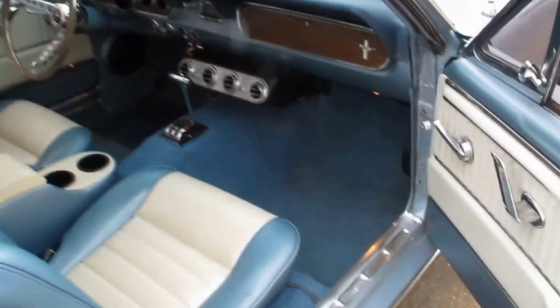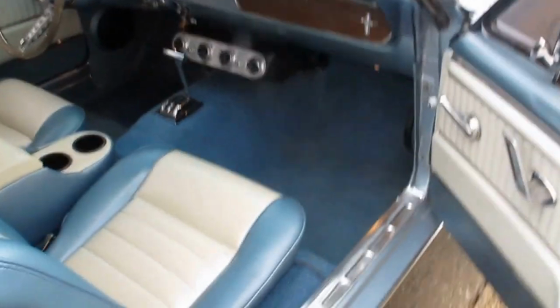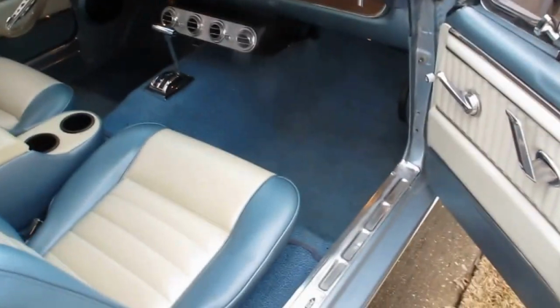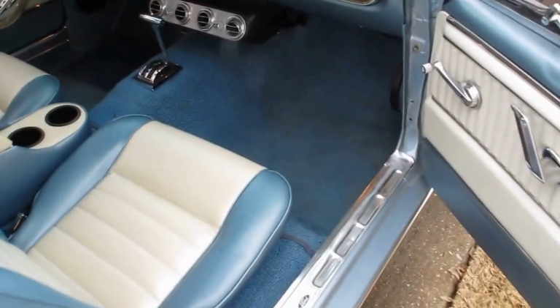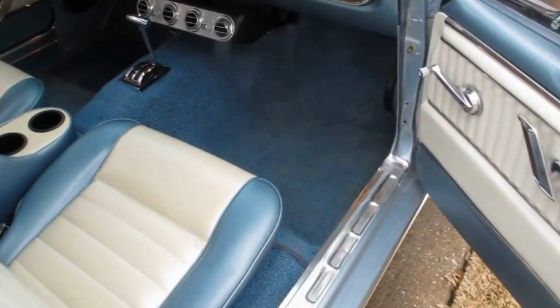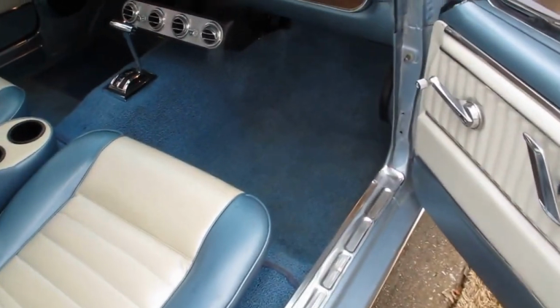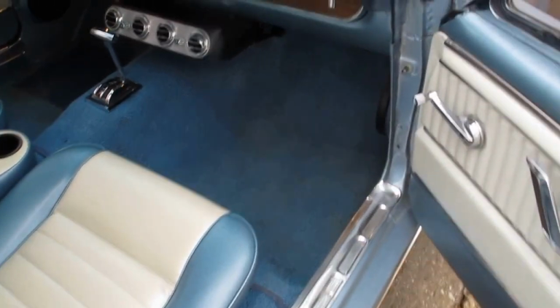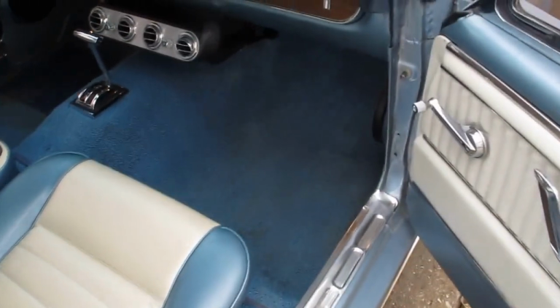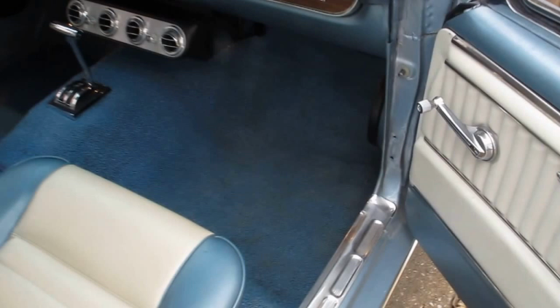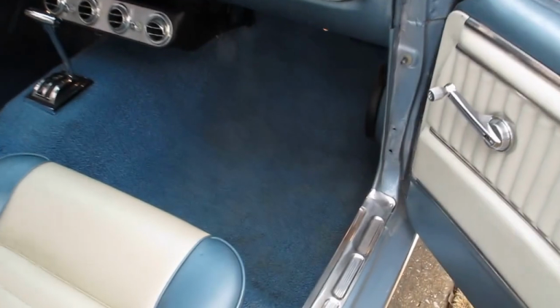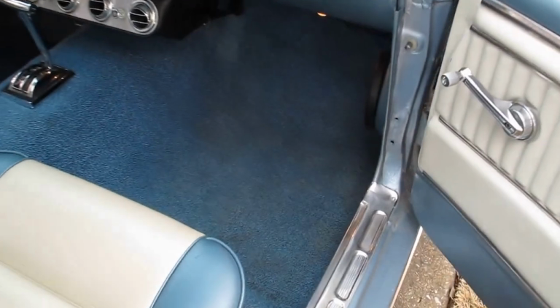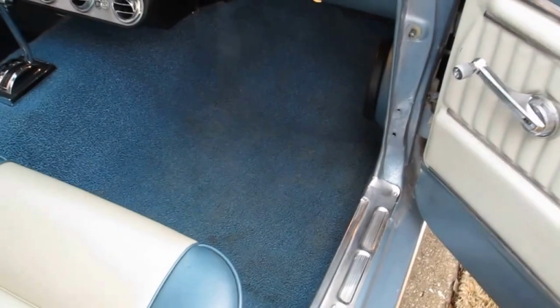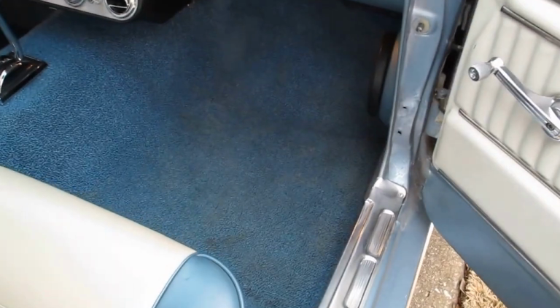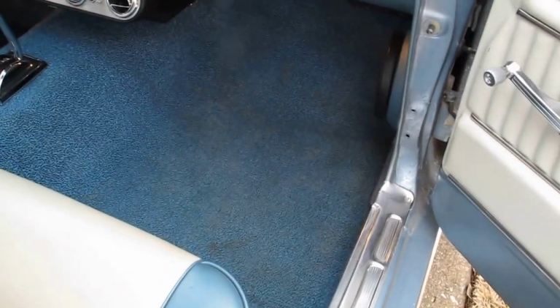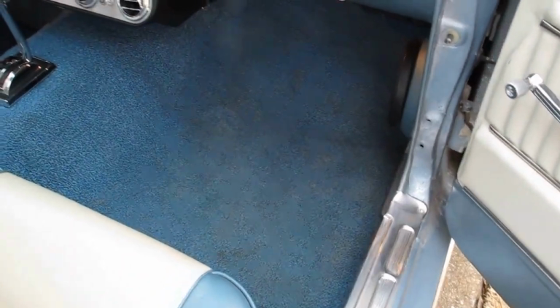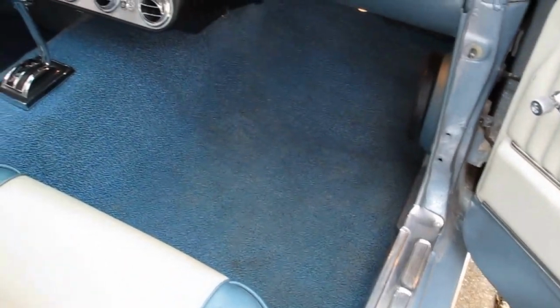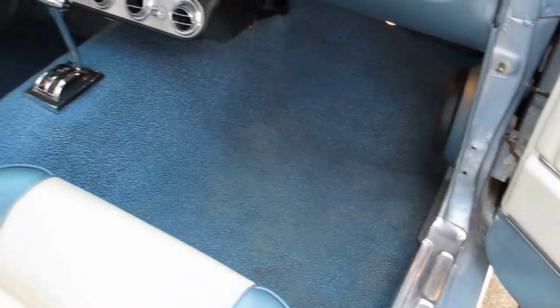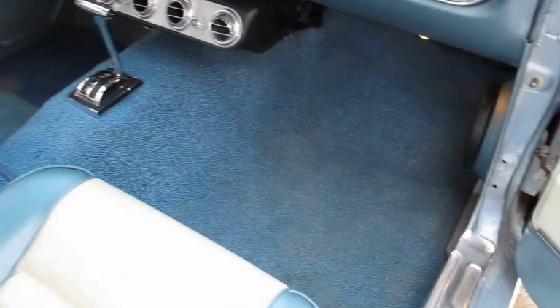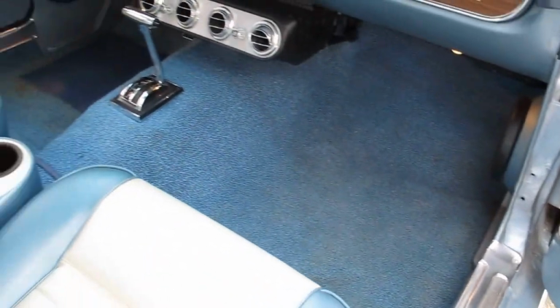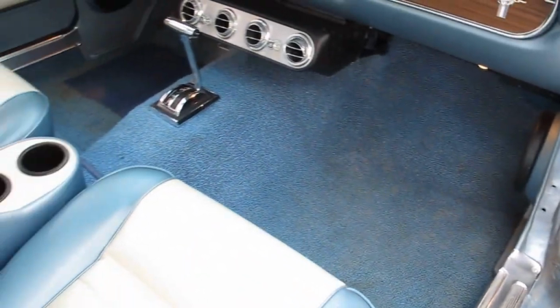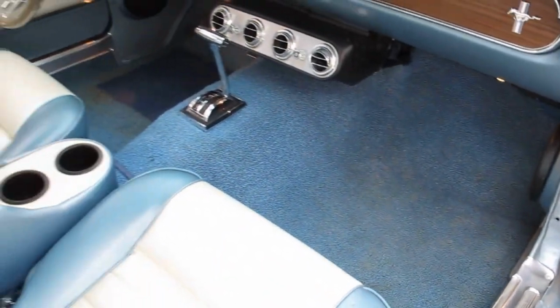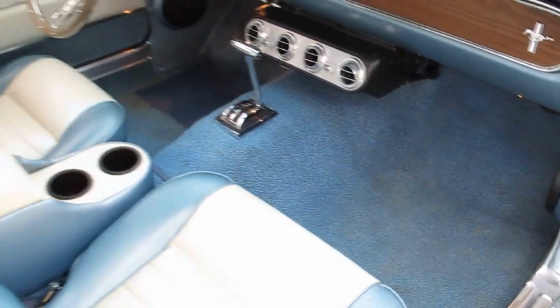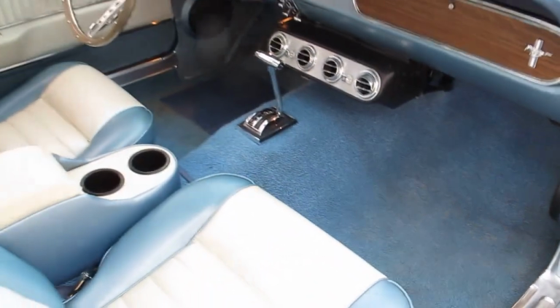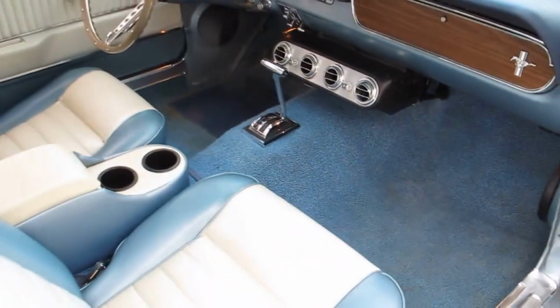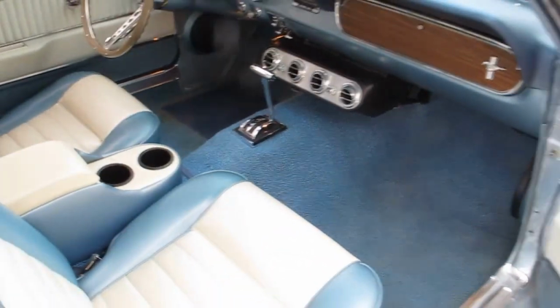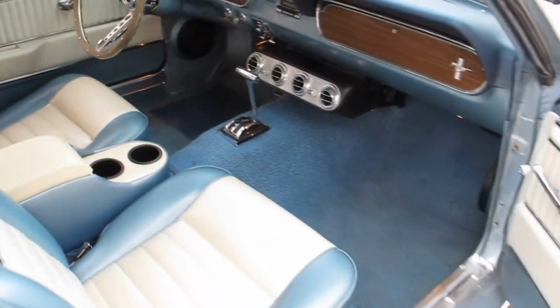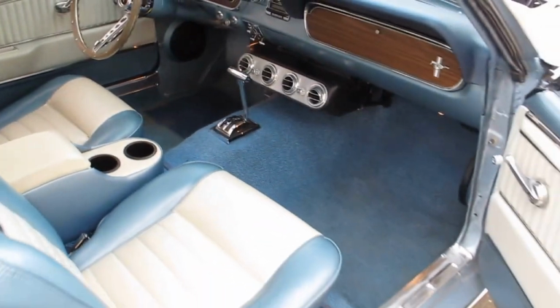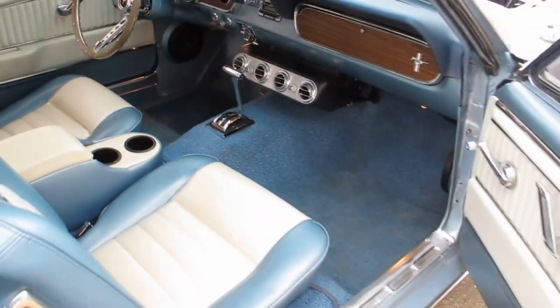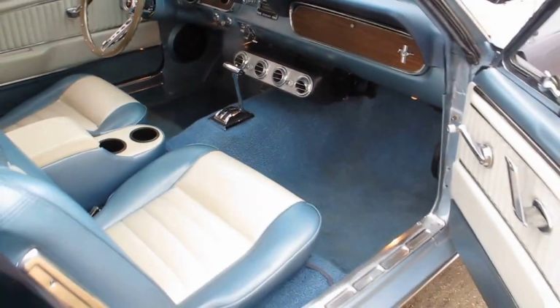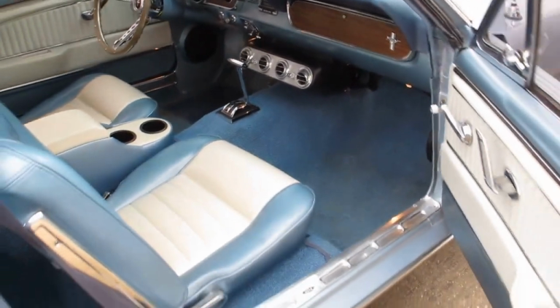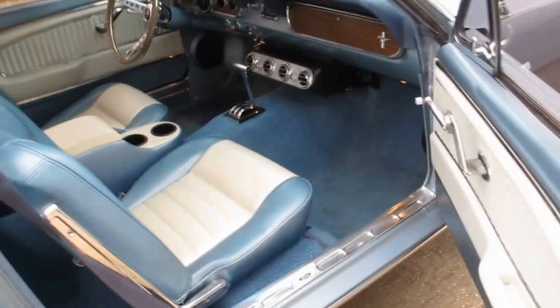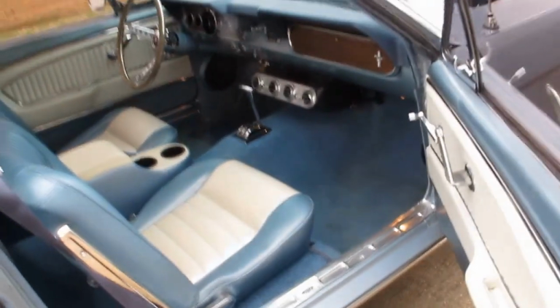The carpet is old so it's got a little bit of discoloration.